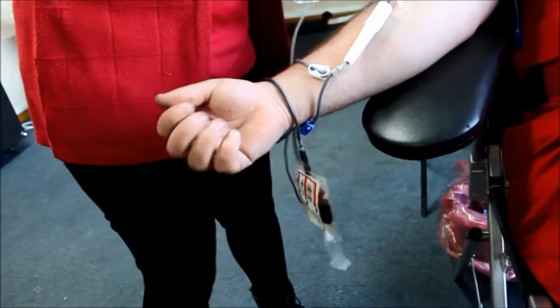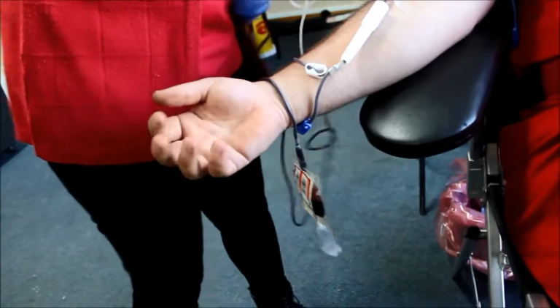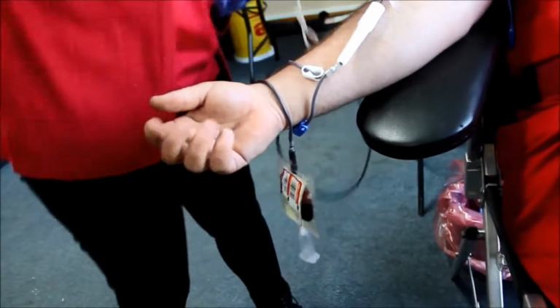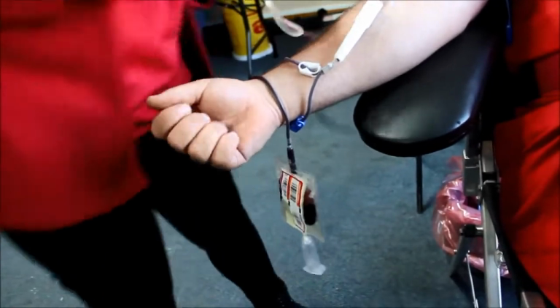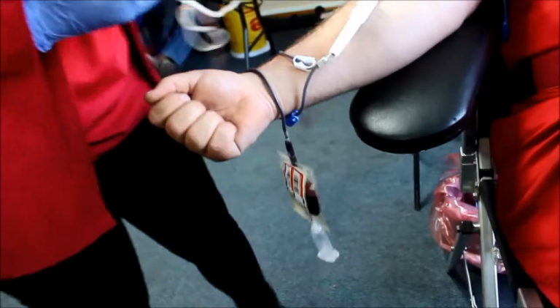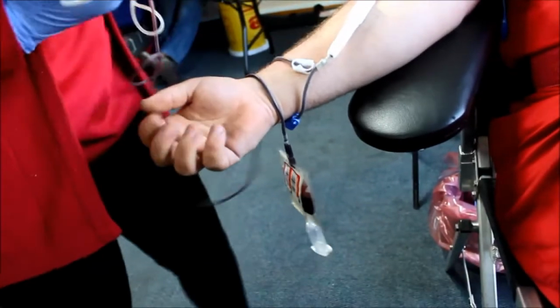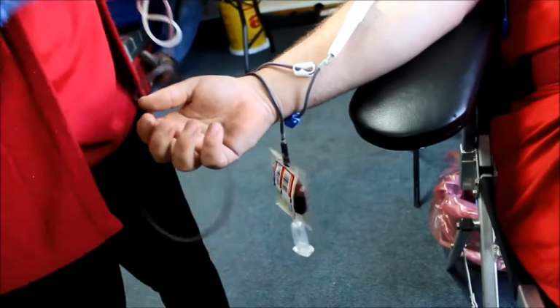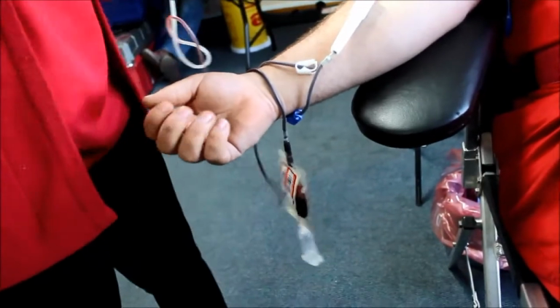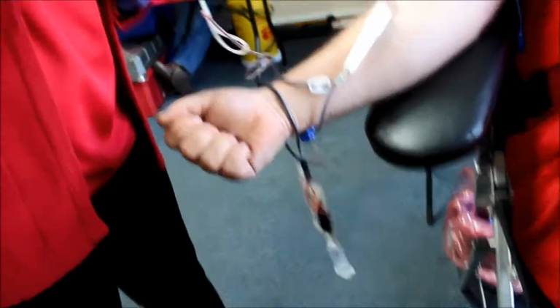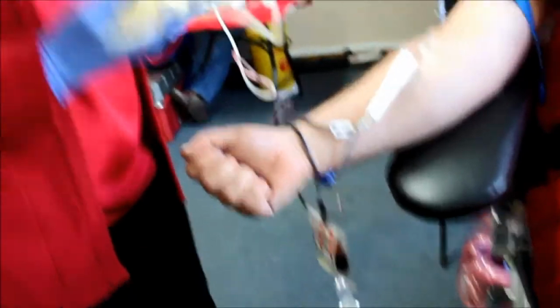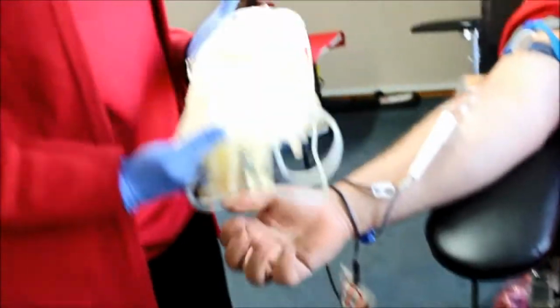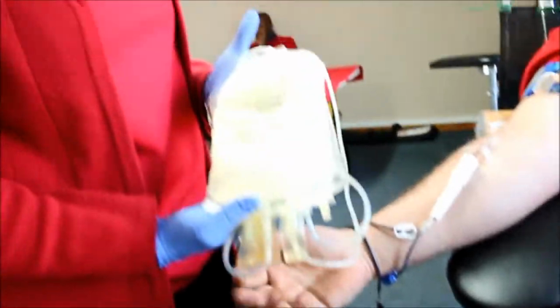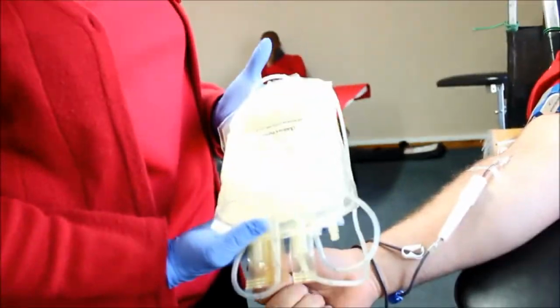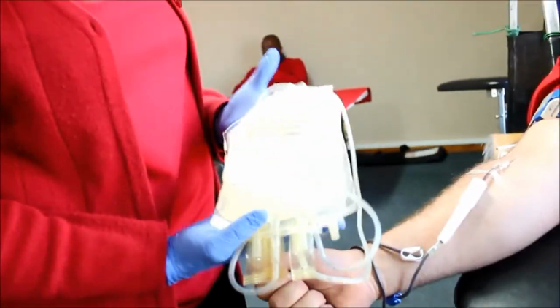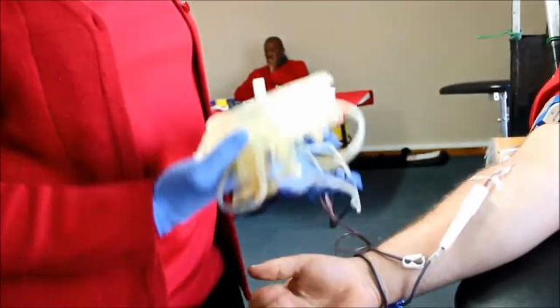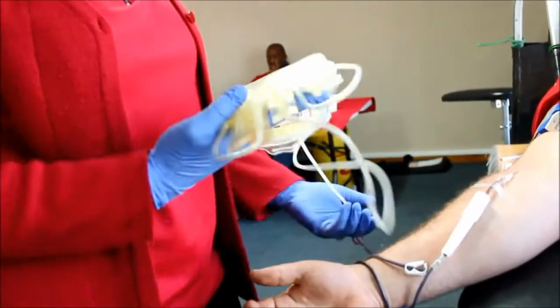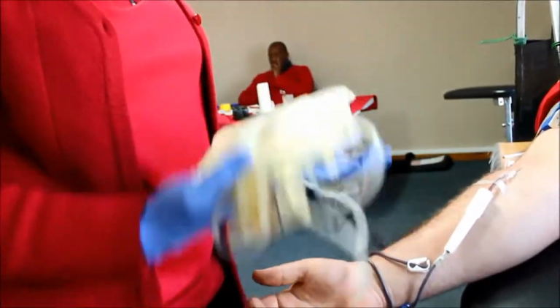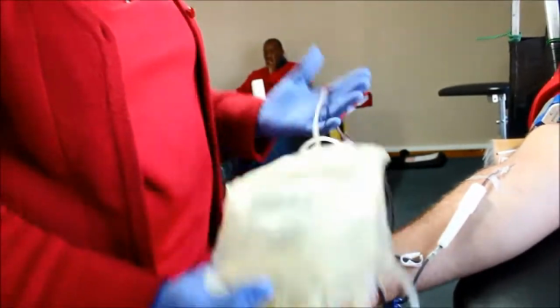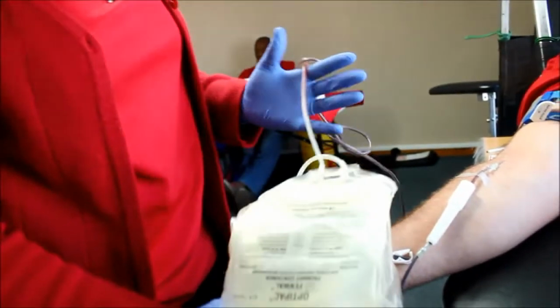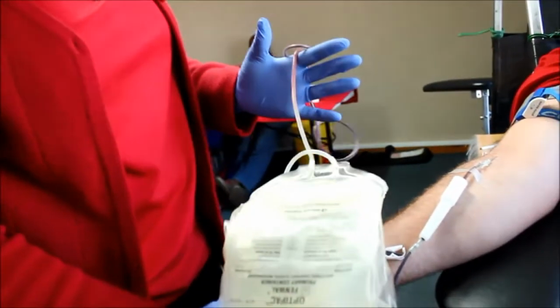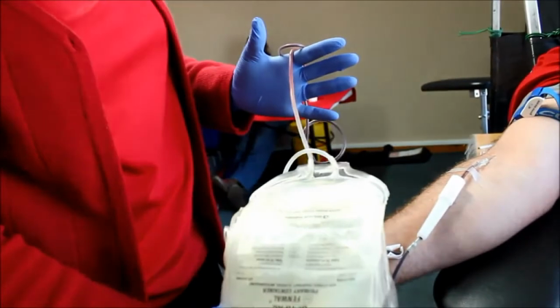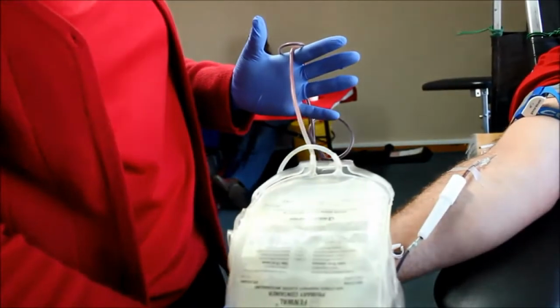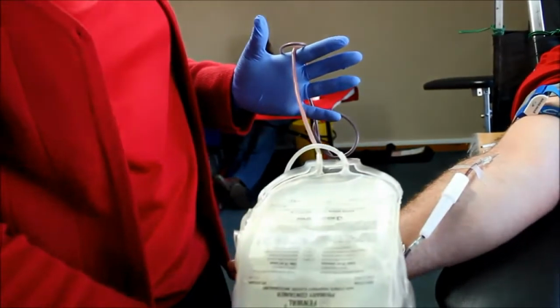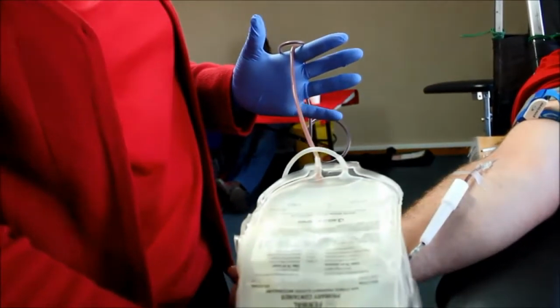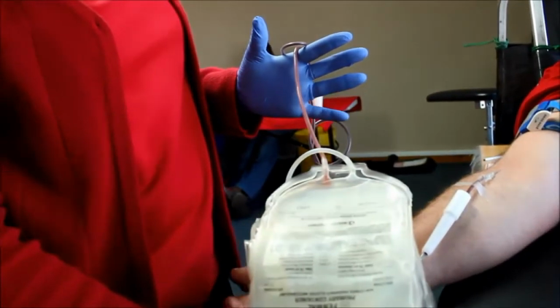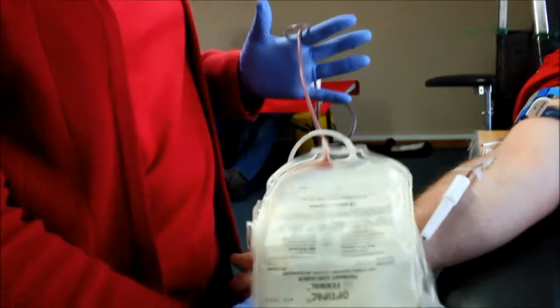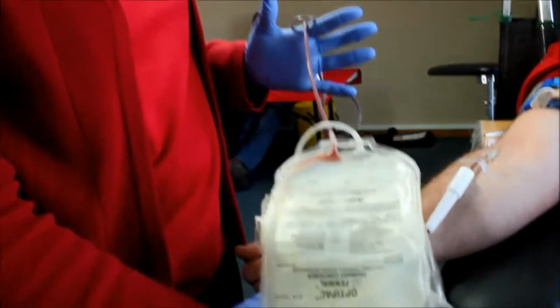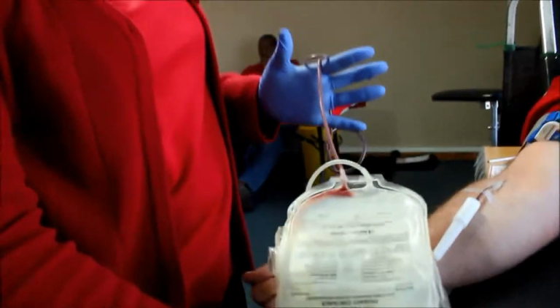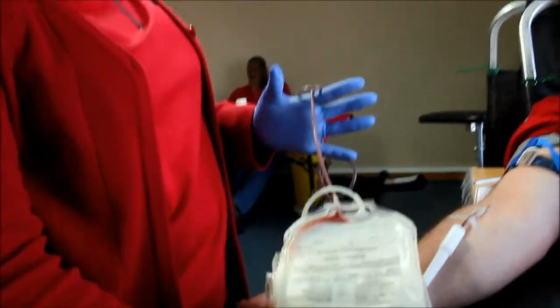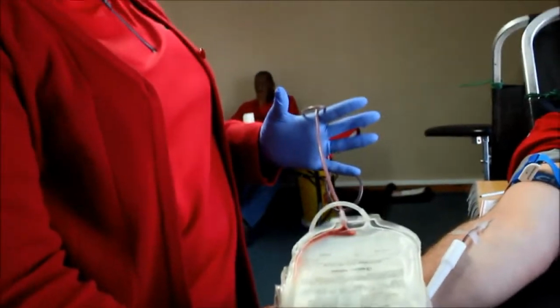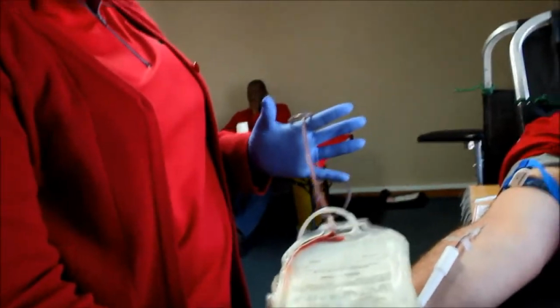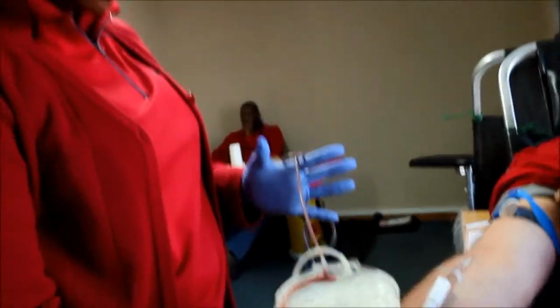This is the pouch where I'll collect the small samples from him. This is where the blood goes — it's 500 mls.